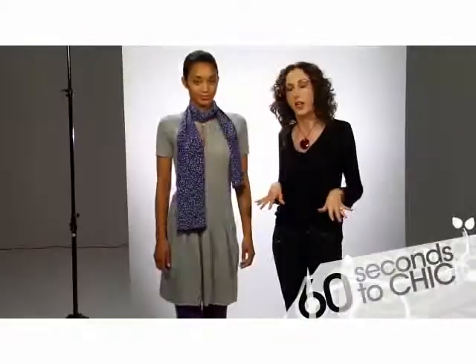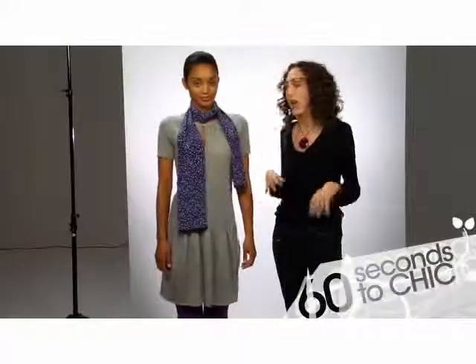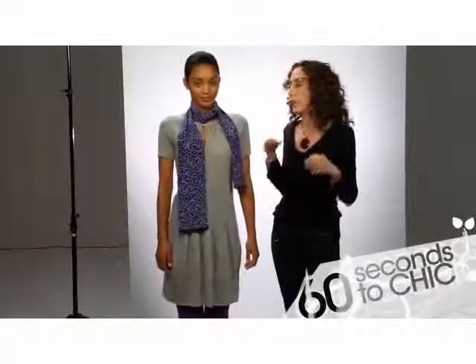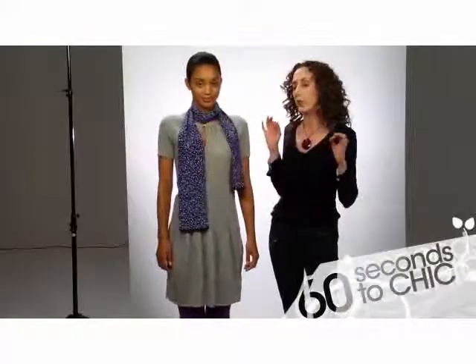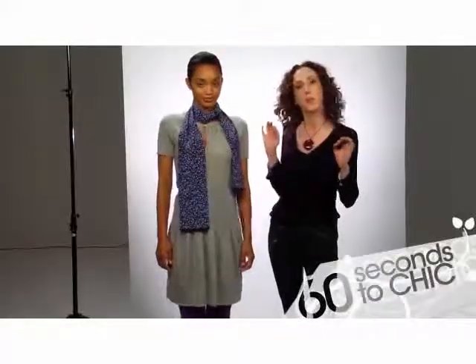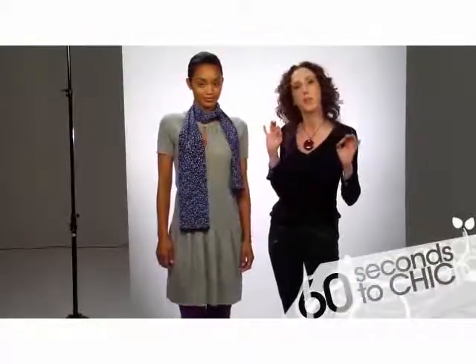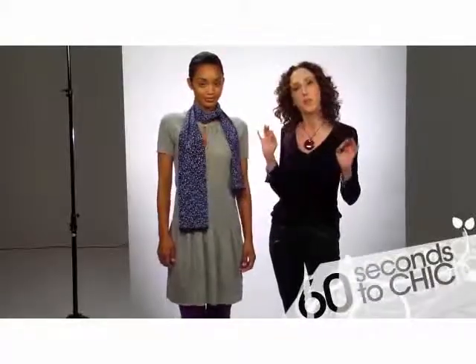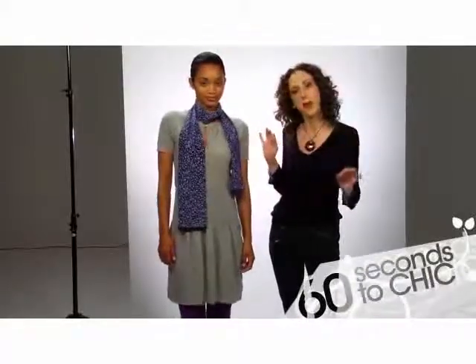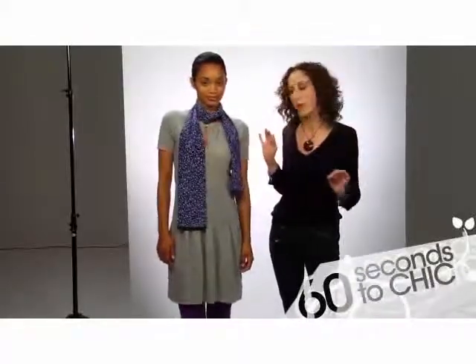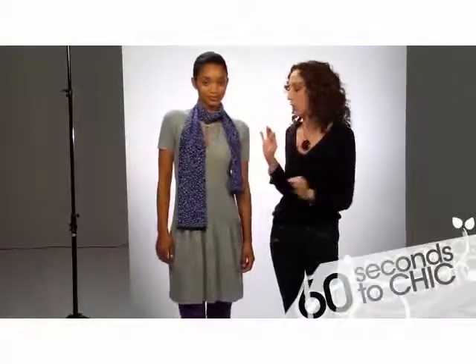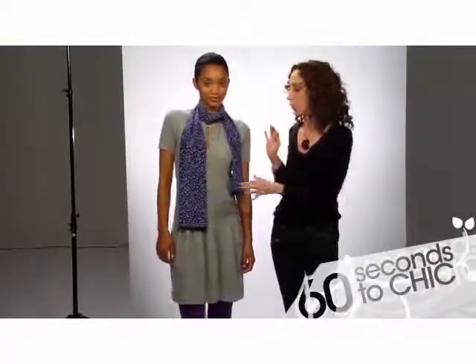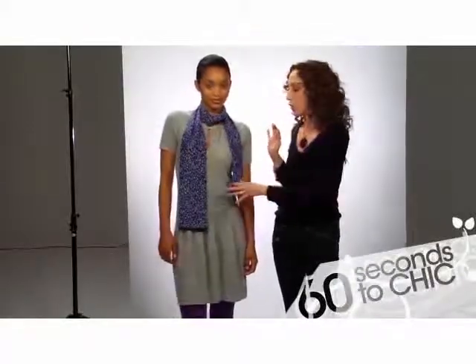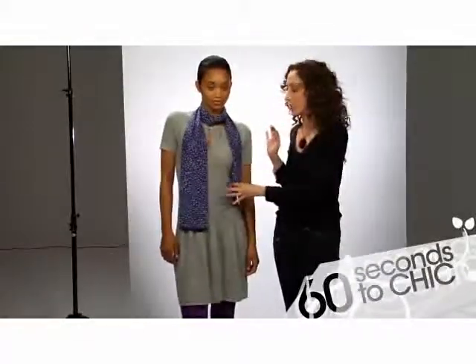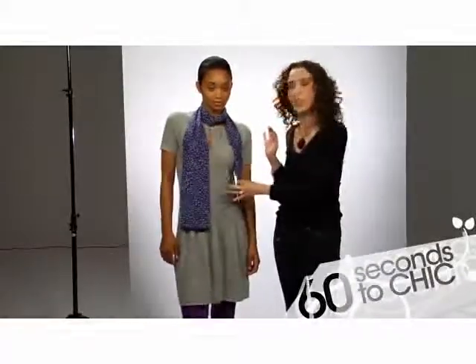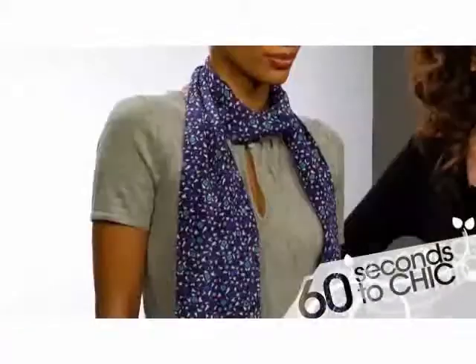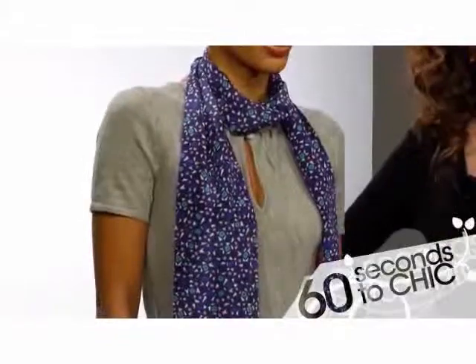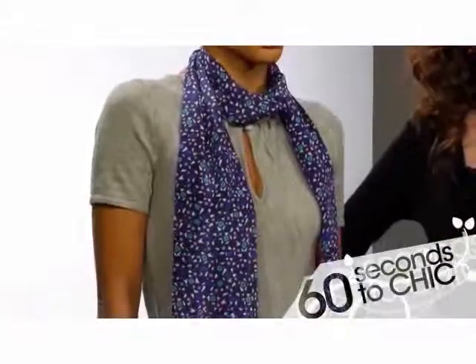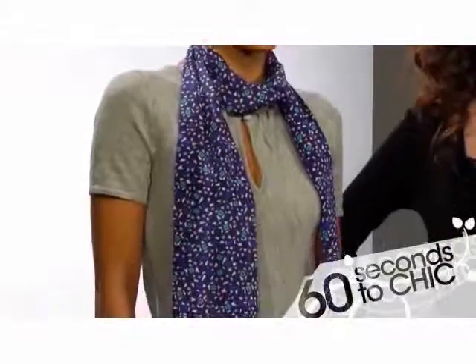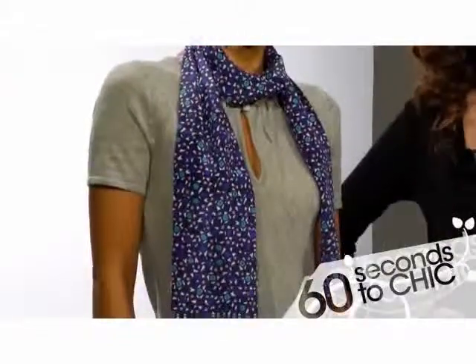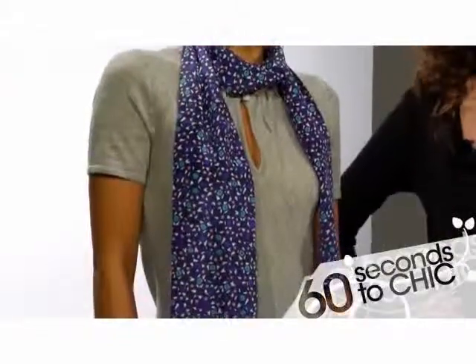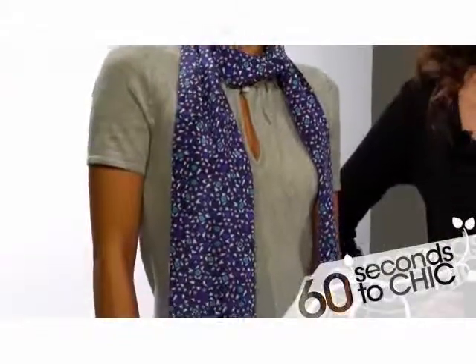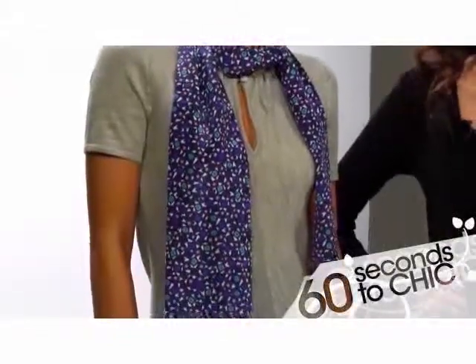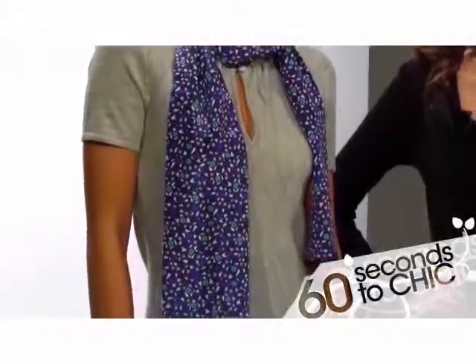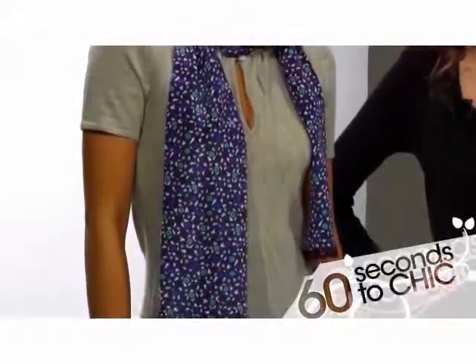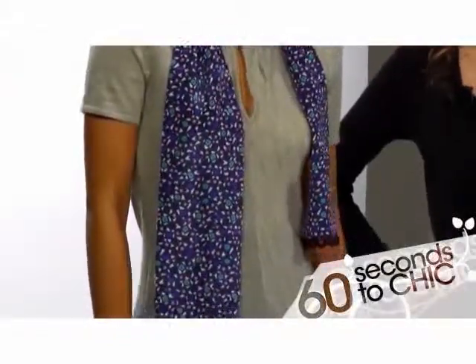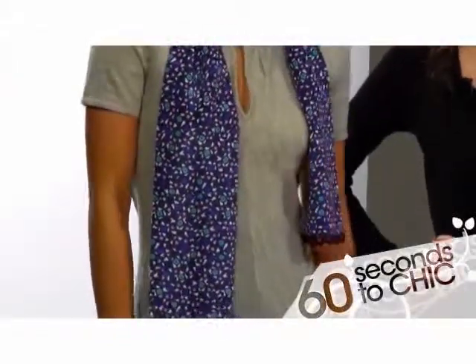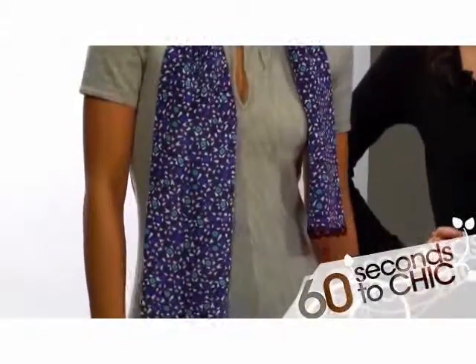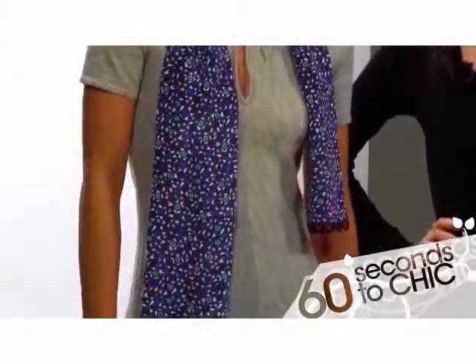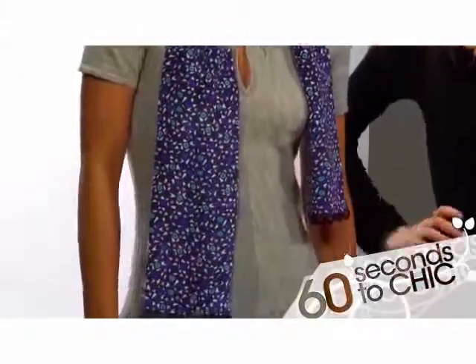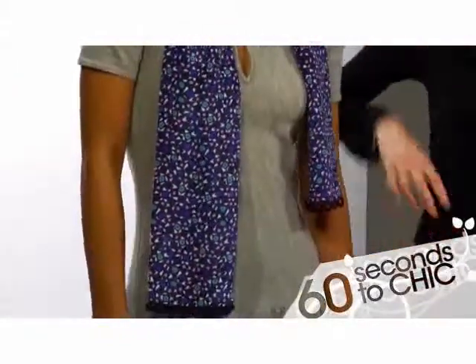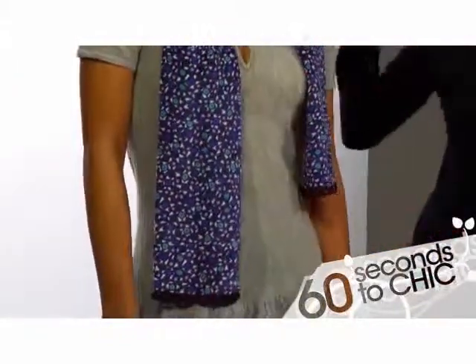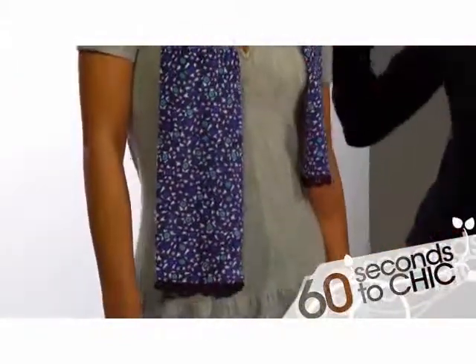And if you're a little bit afraid of color, just the addition of a scarf is a great way to have a little bit of pop.